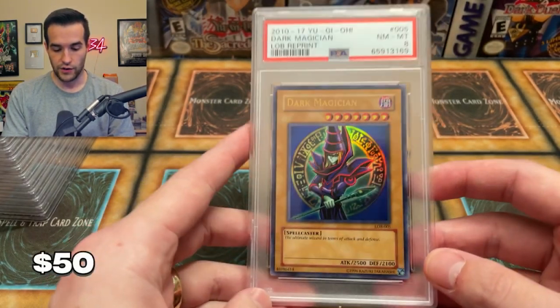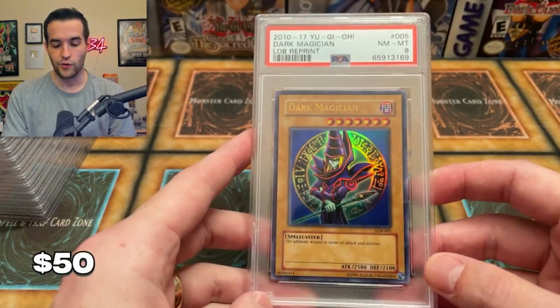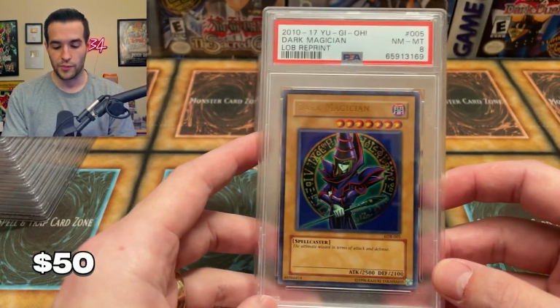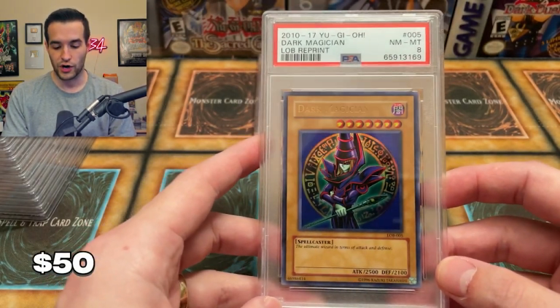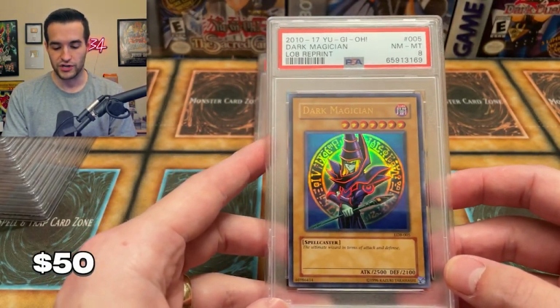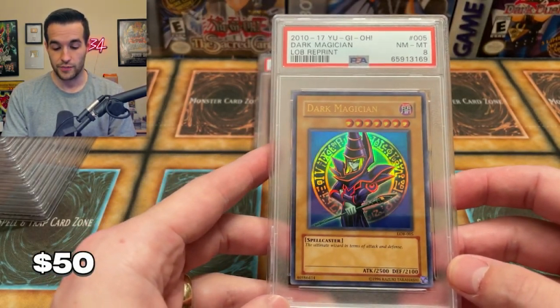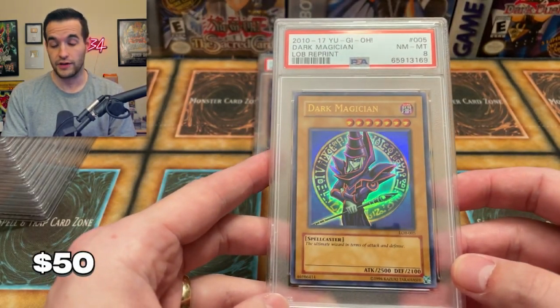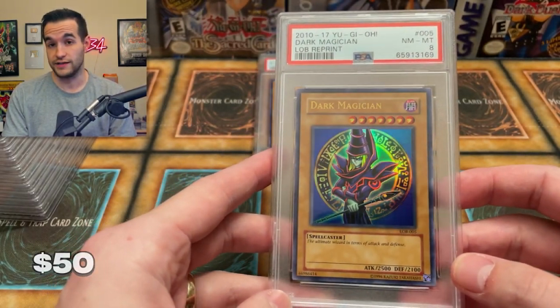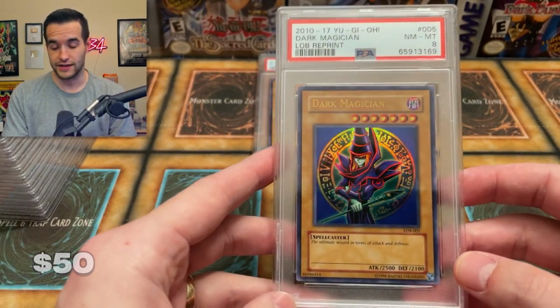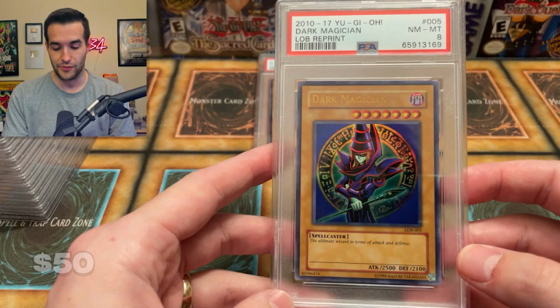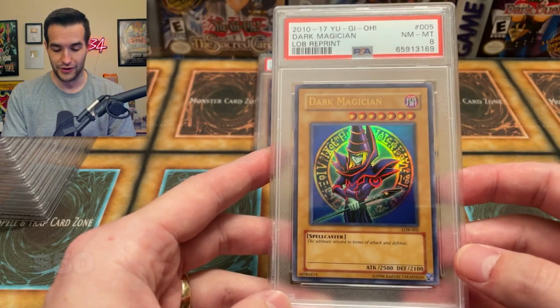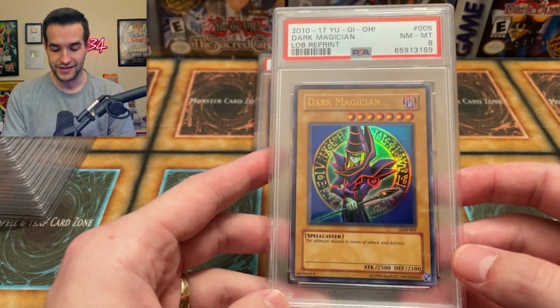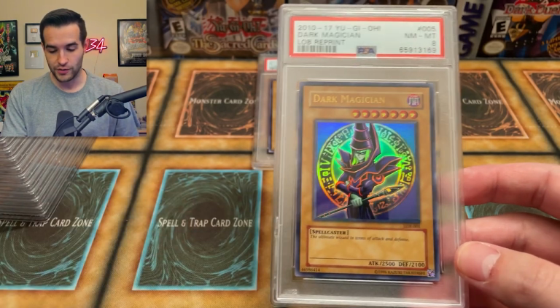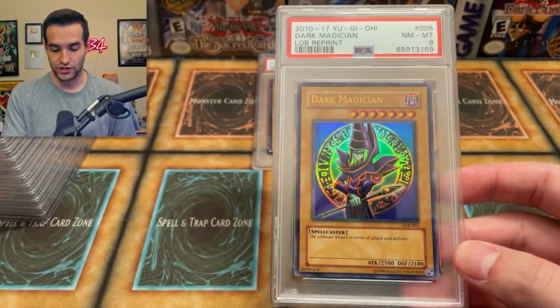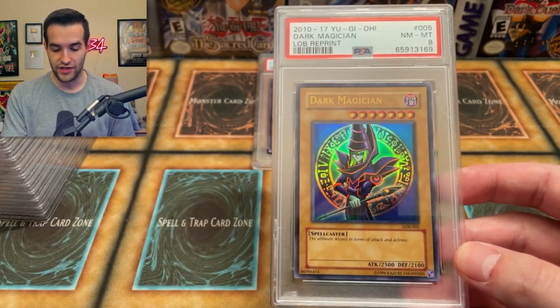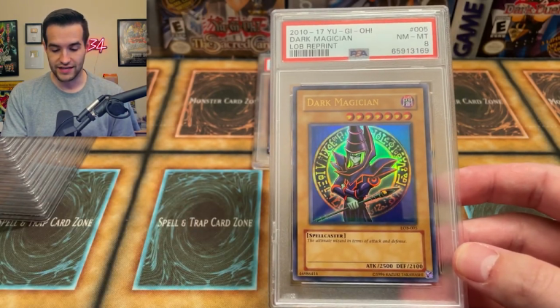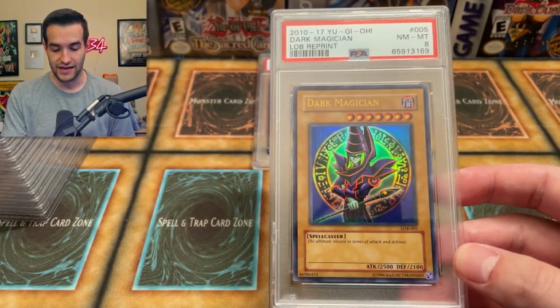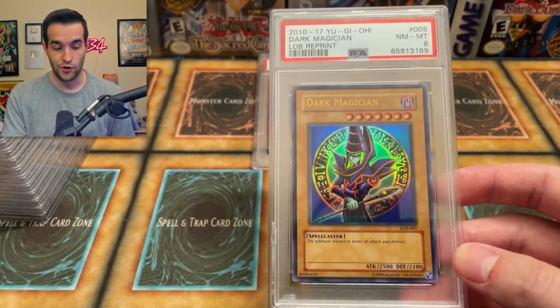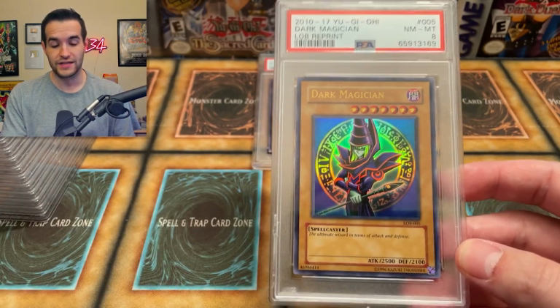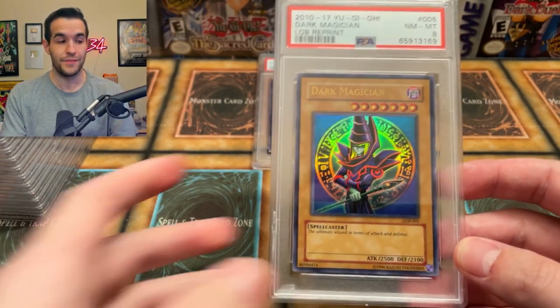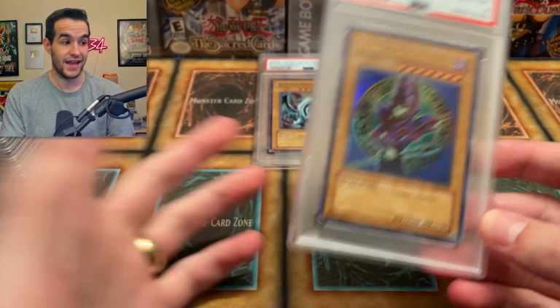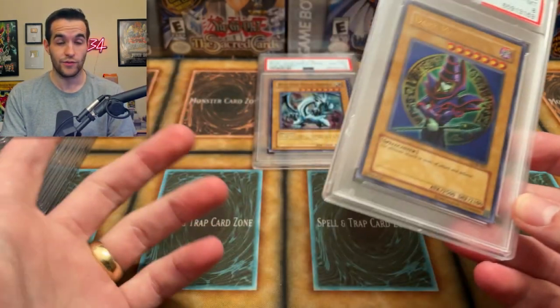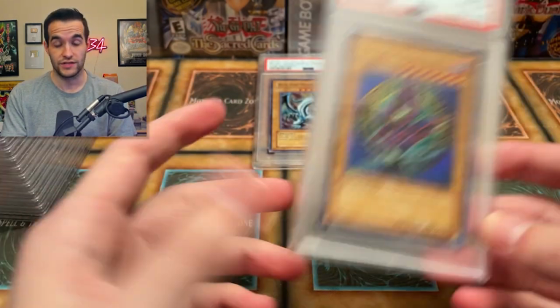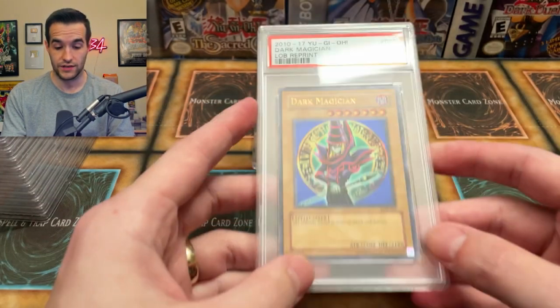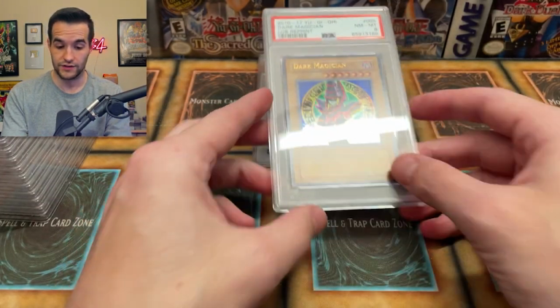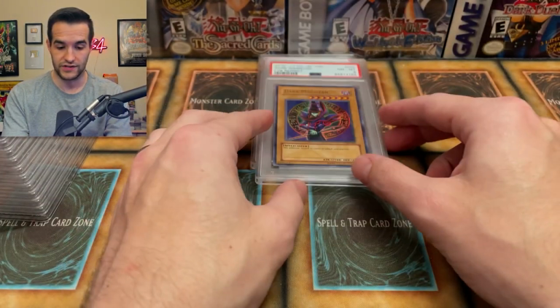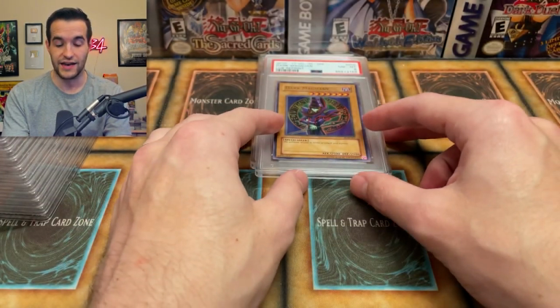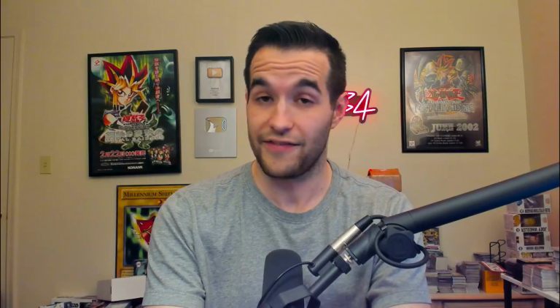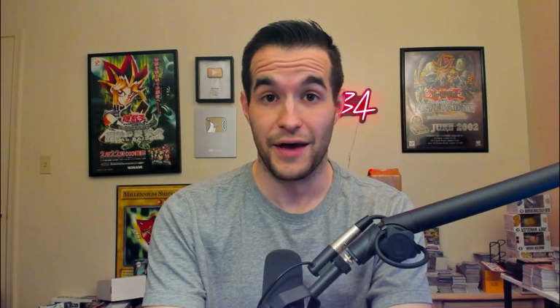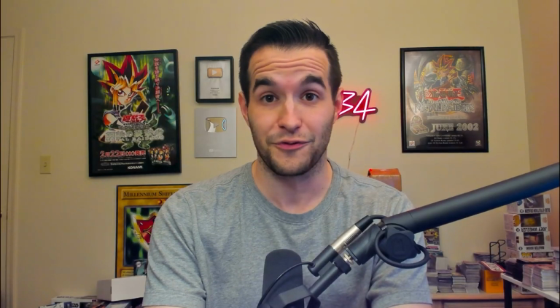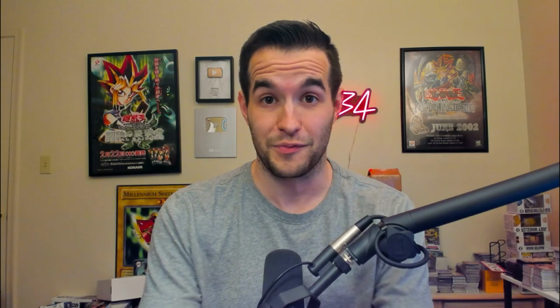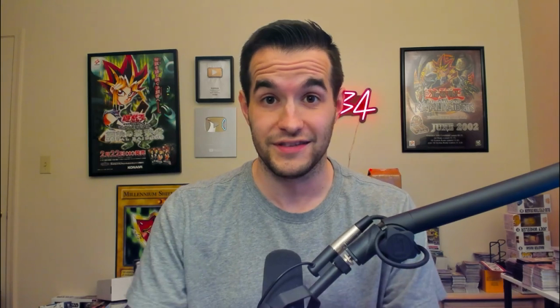Next card — a reprint Dark Magician. Apparently I did send a couple of reprint cards. This got the near mint to mint eight, which is, as we said, not that bad for reprints.